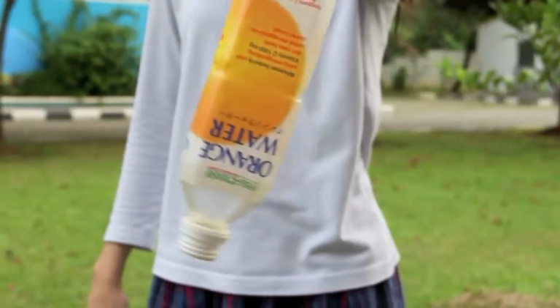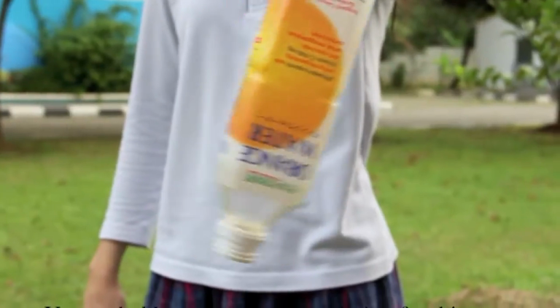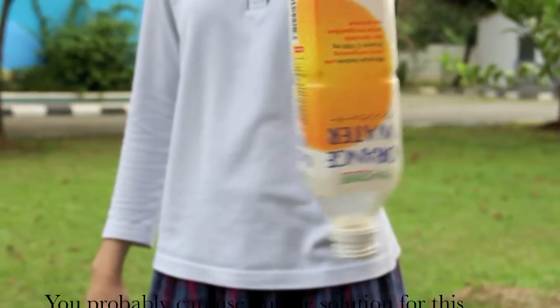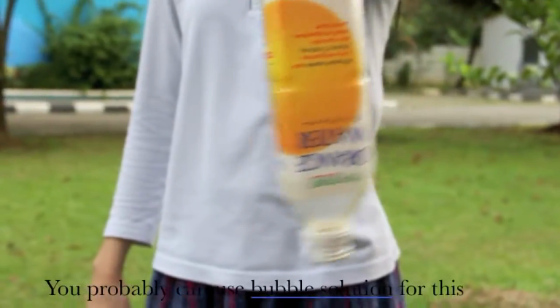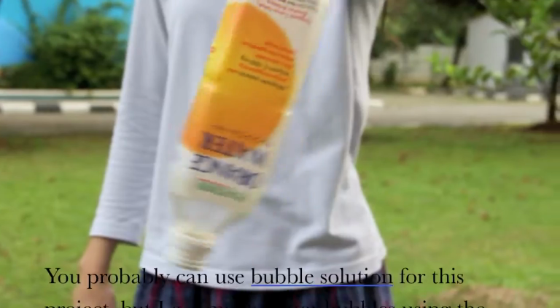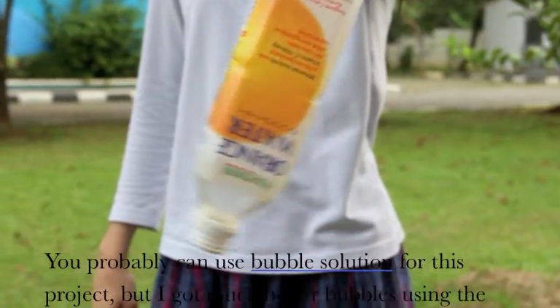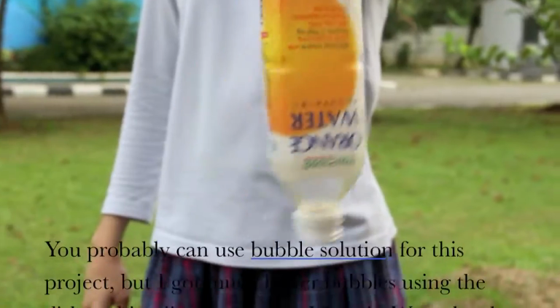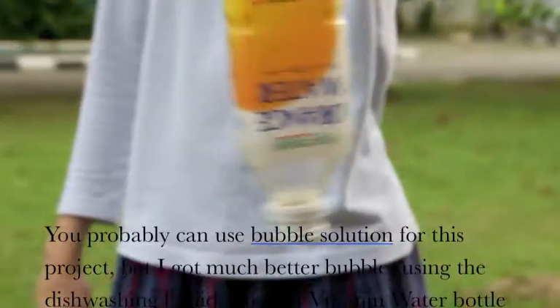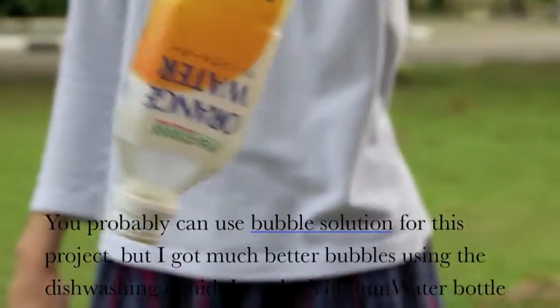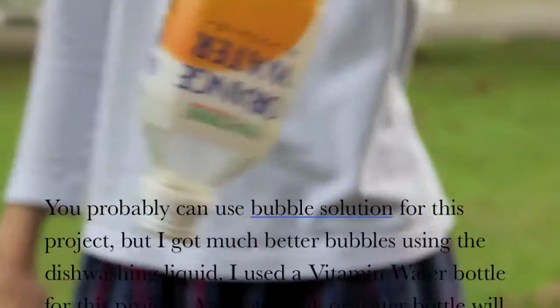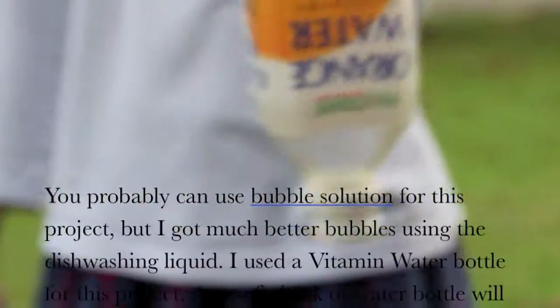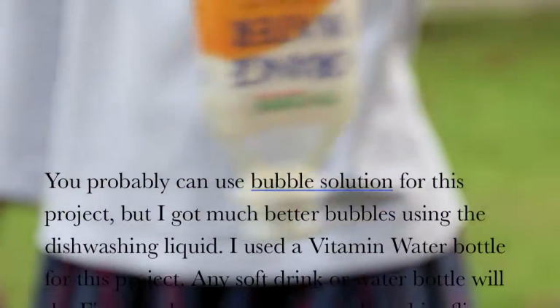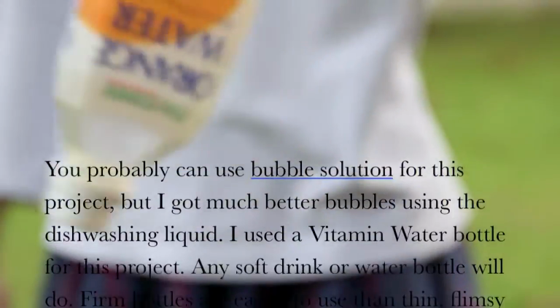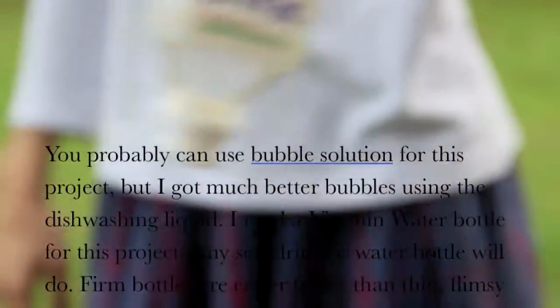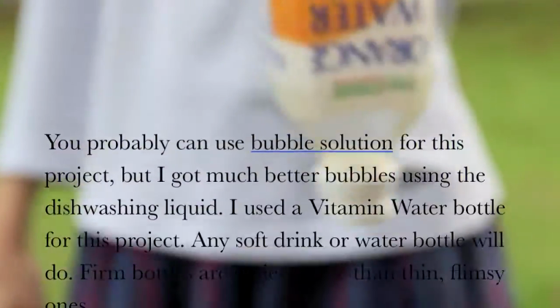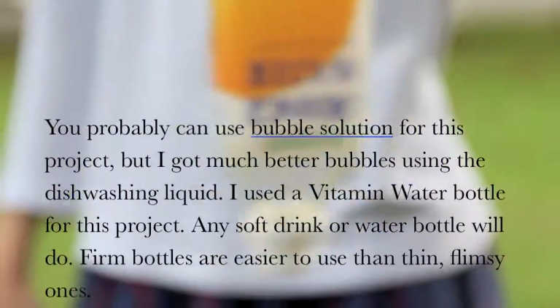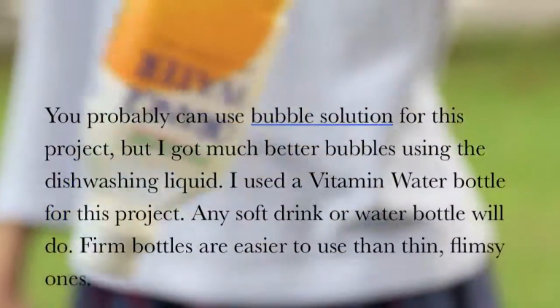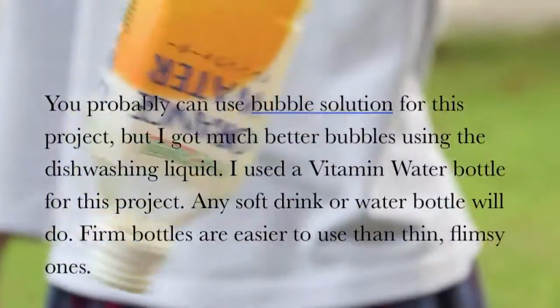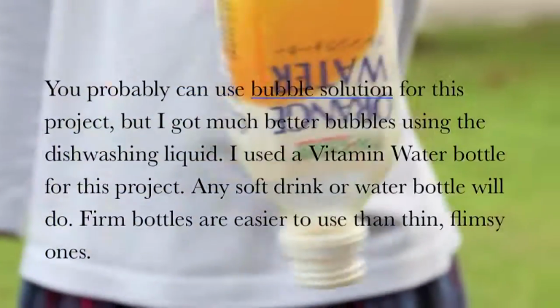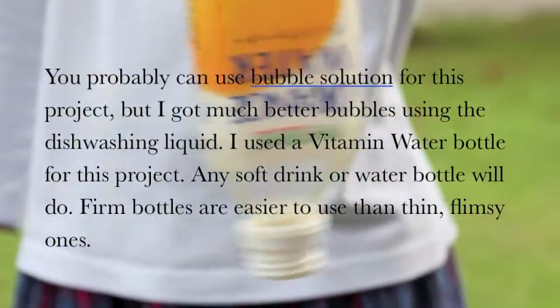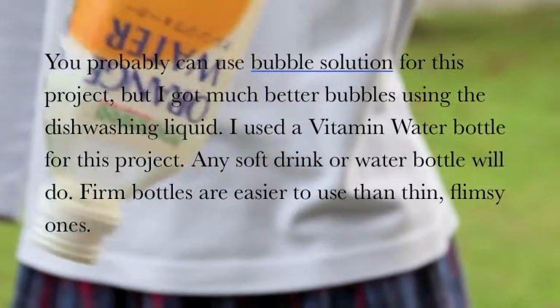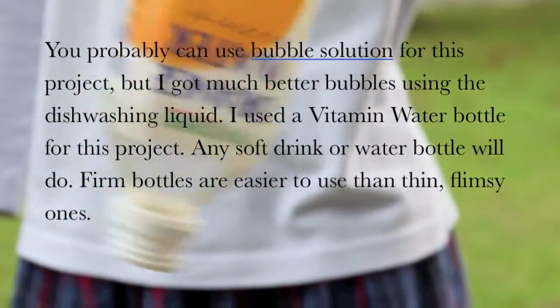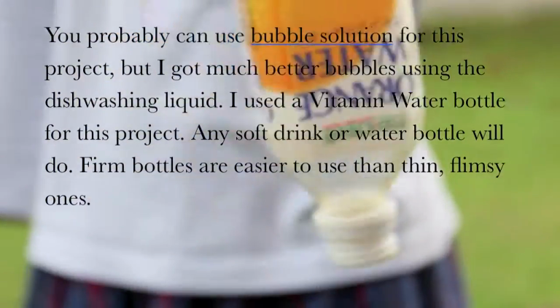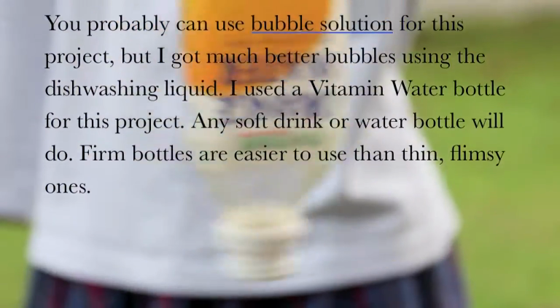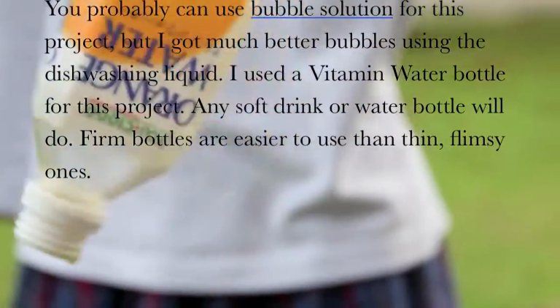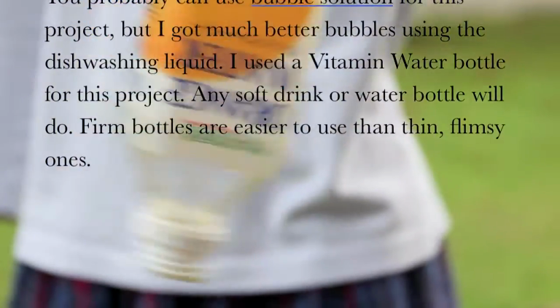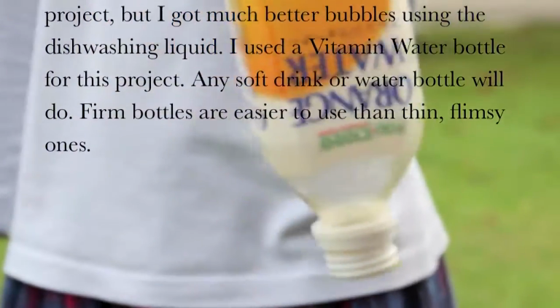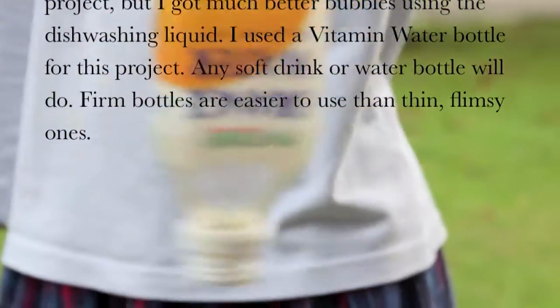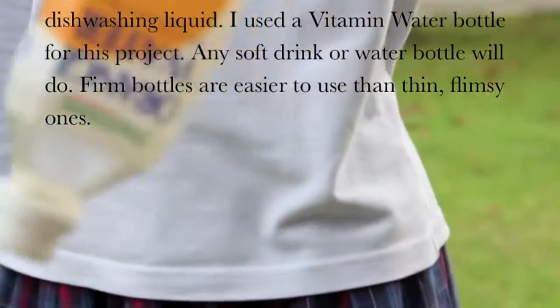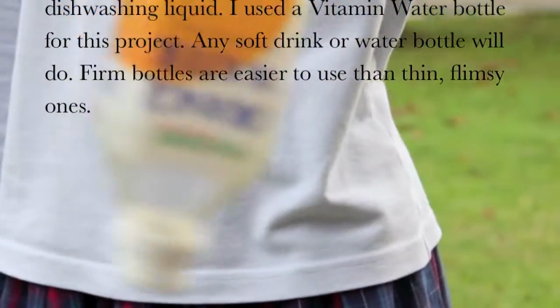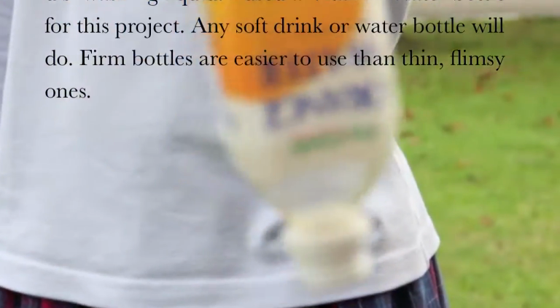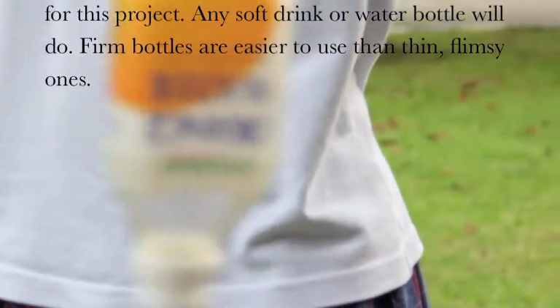Any soft drink or water bottles will do. Firm bottles are easier to use than thin, flimsy ones.